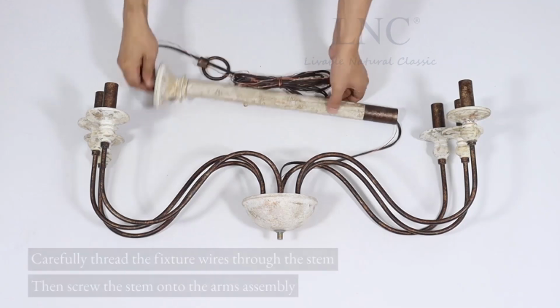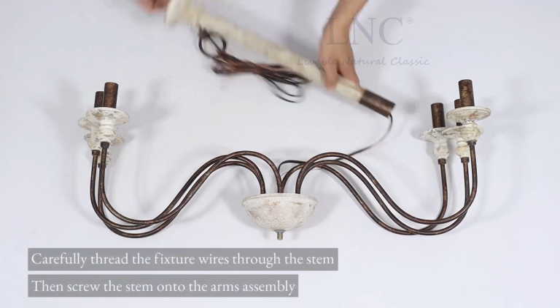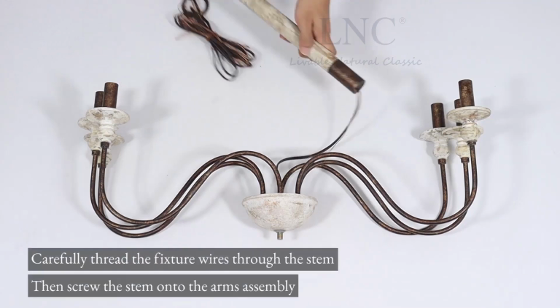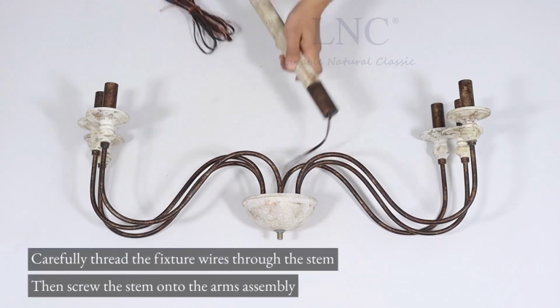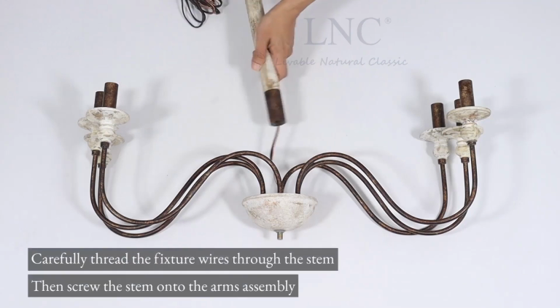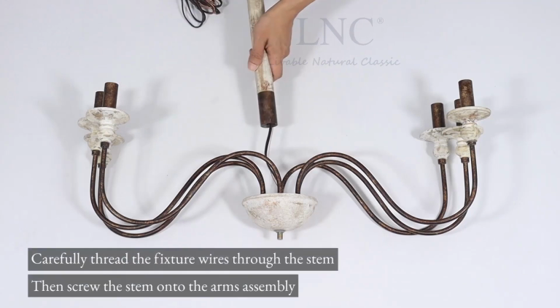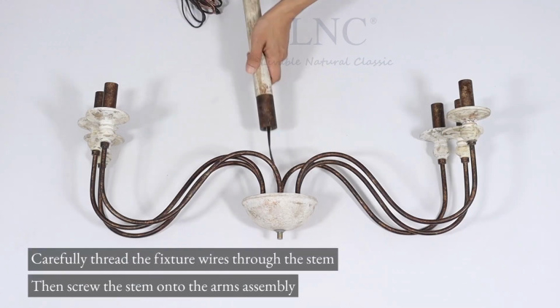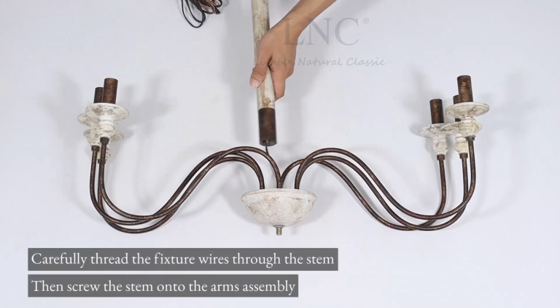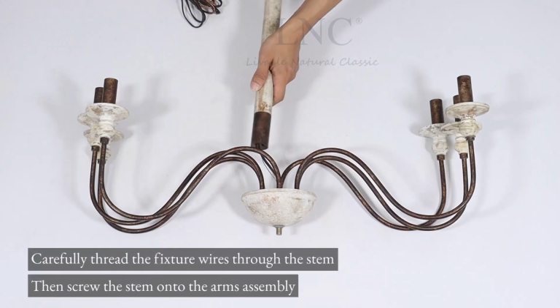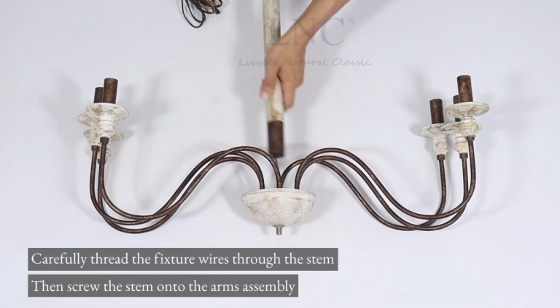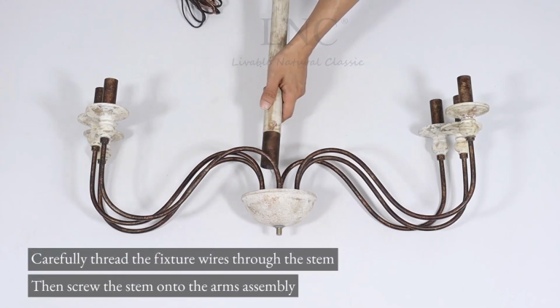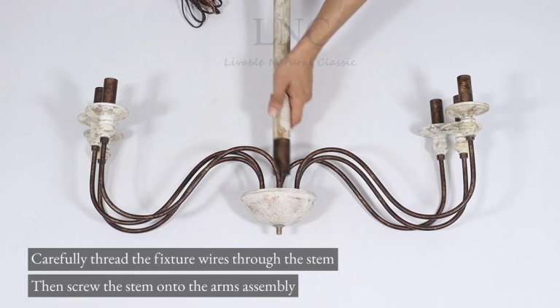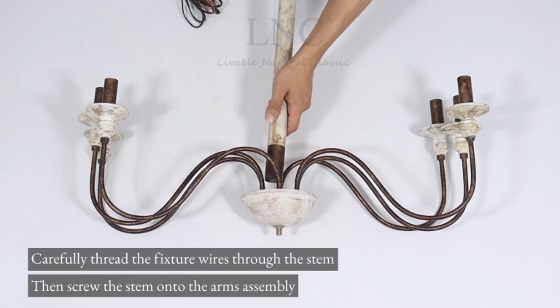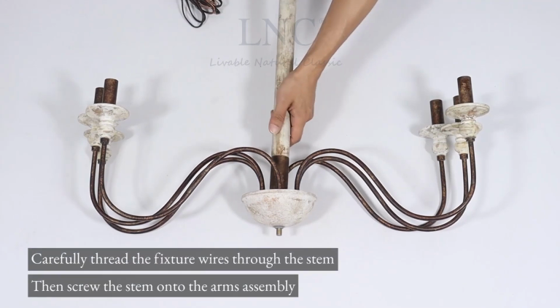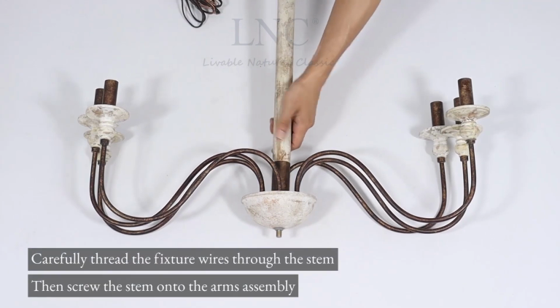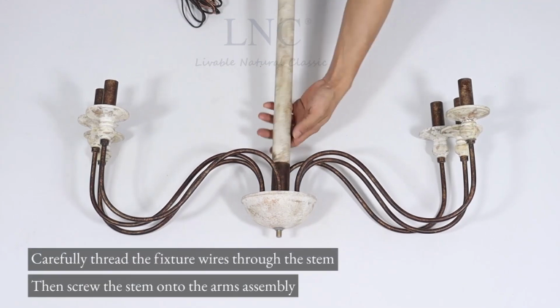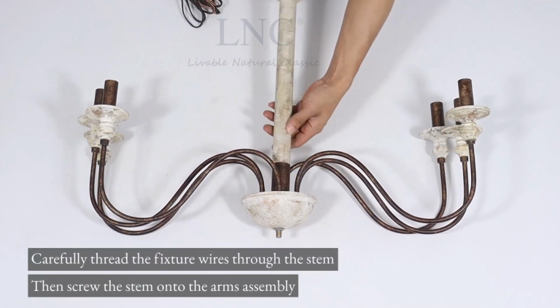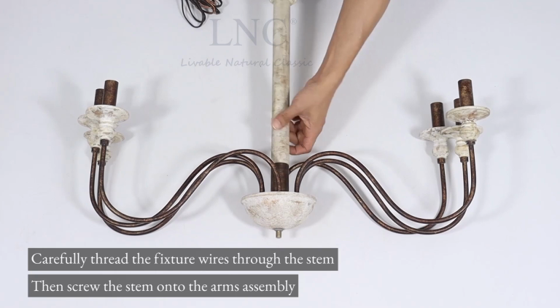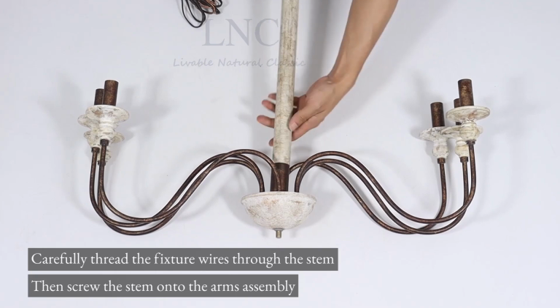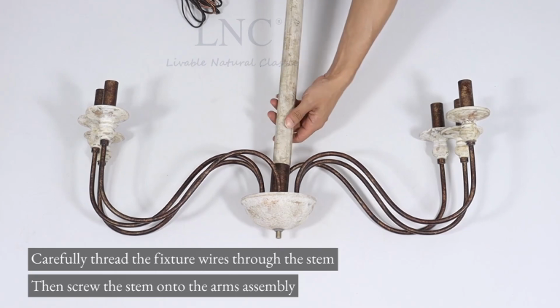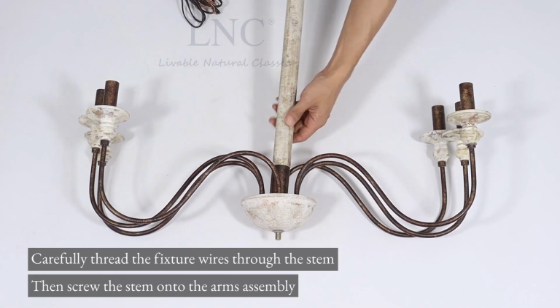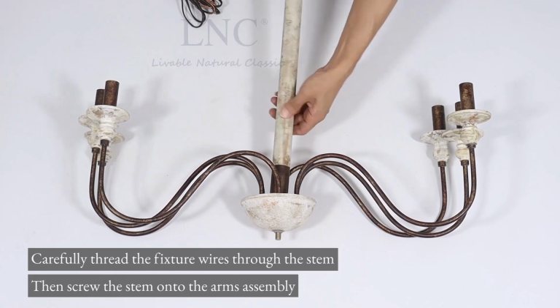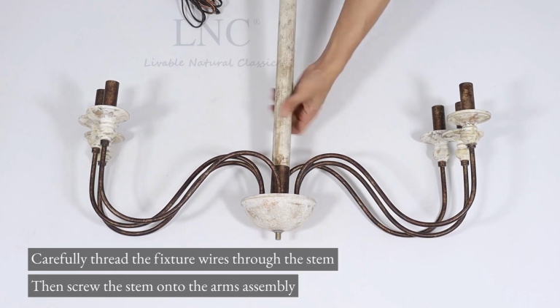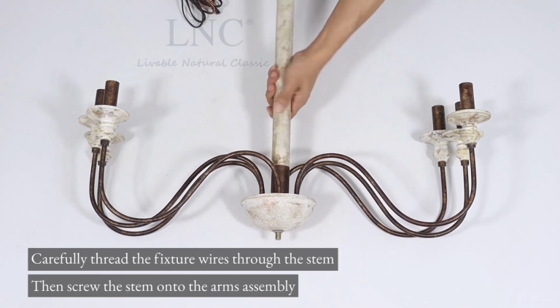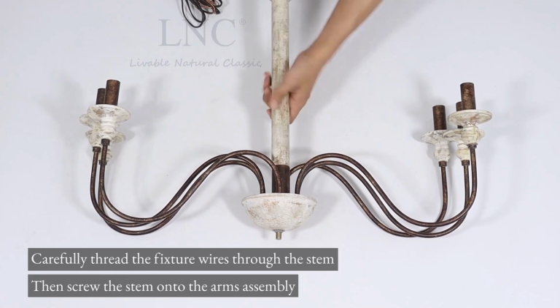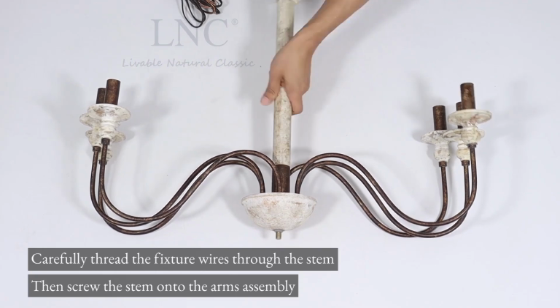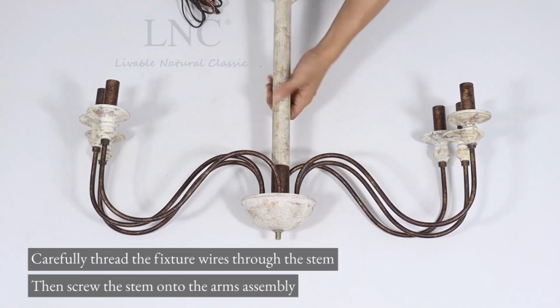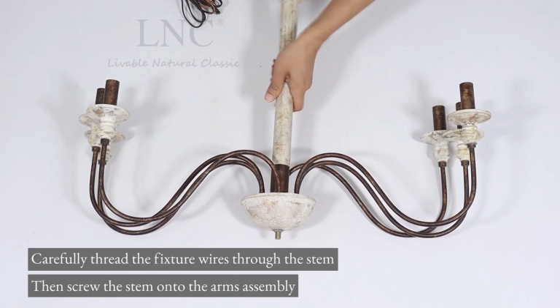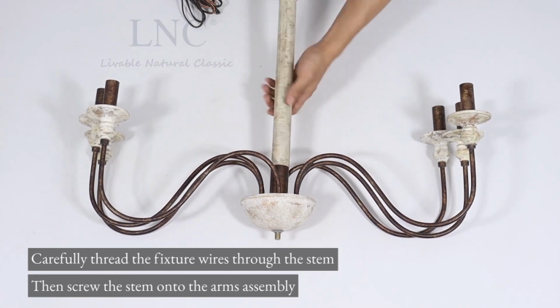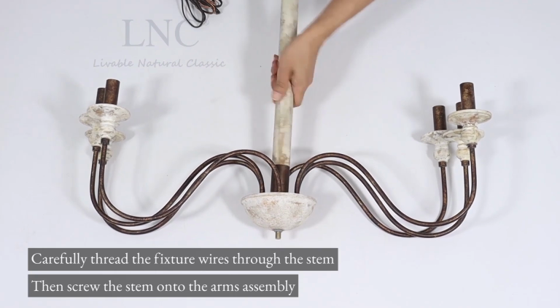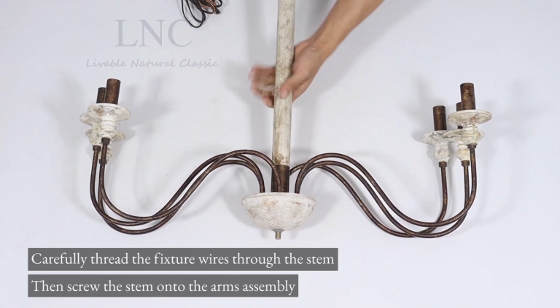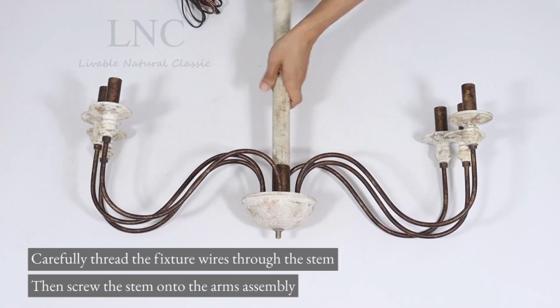Carefully thread the fixture wires through the stem. Then screw the stem onto the arms assembly.